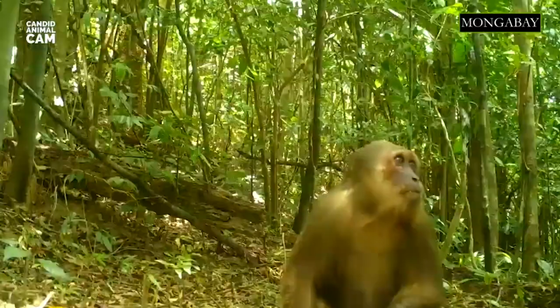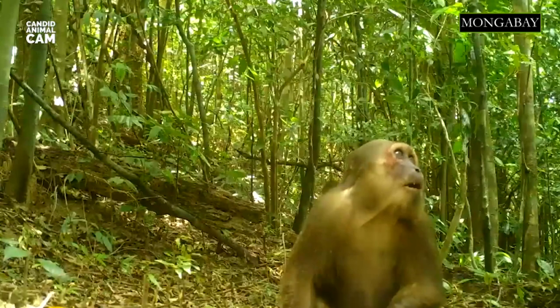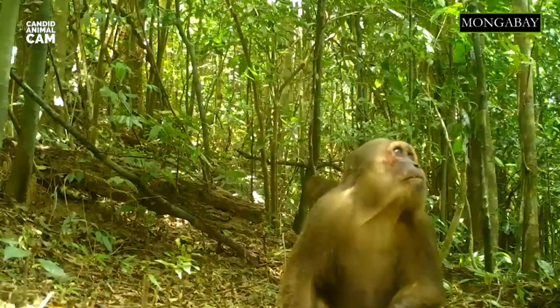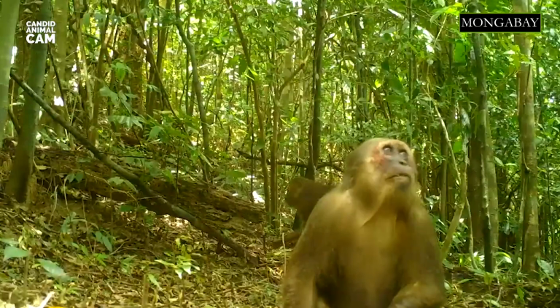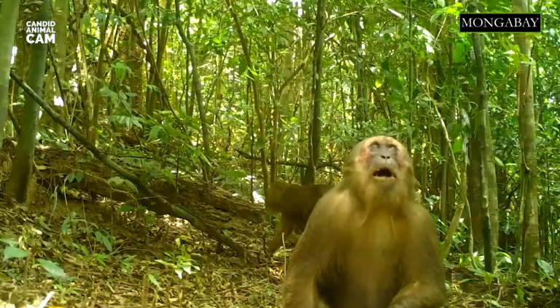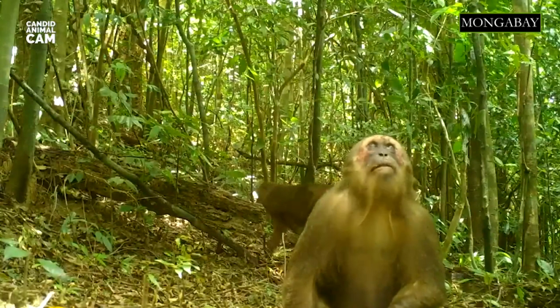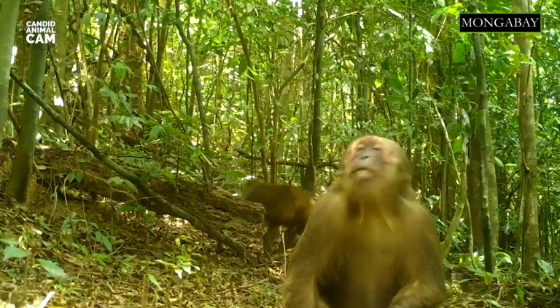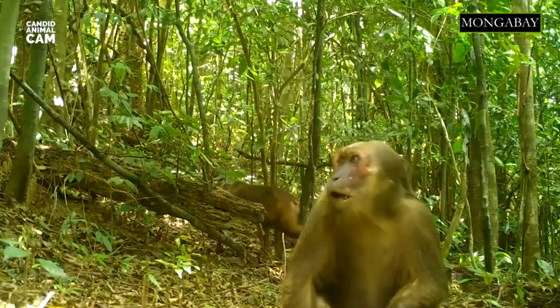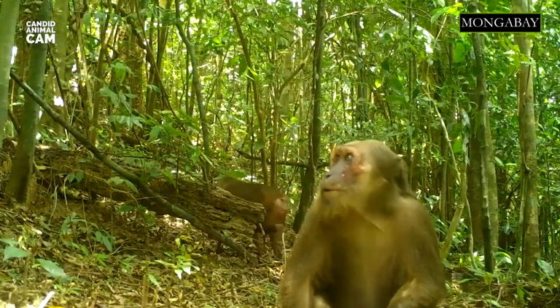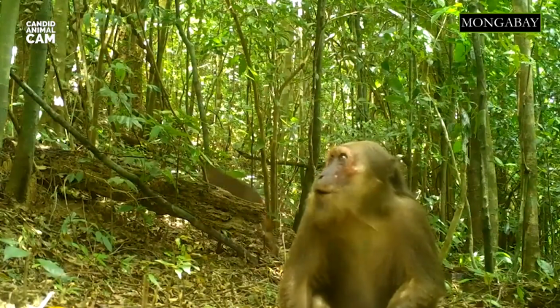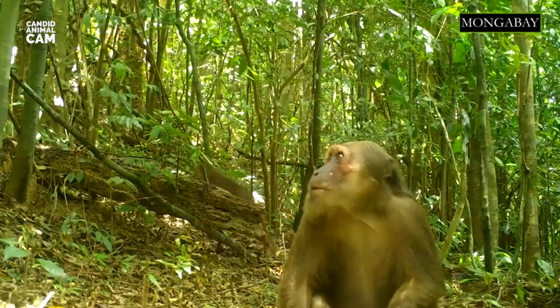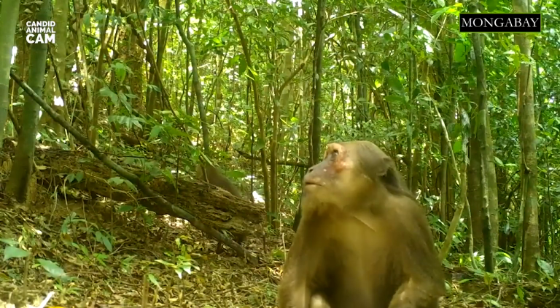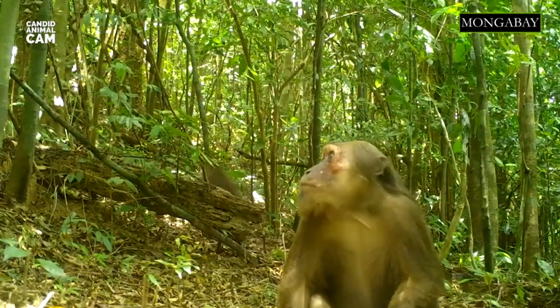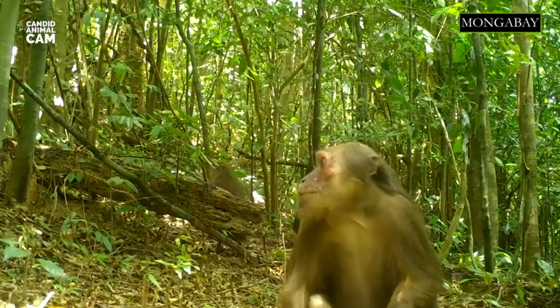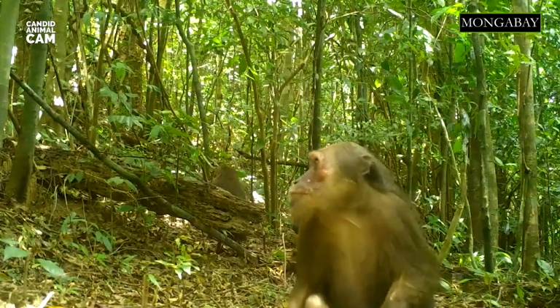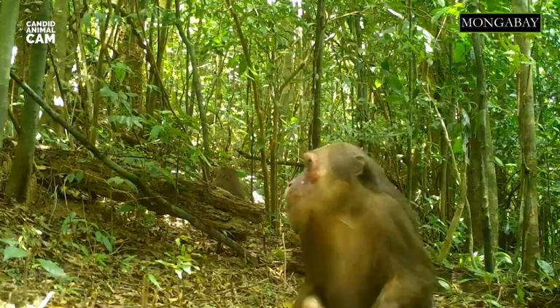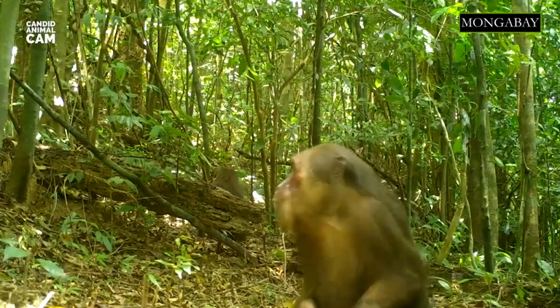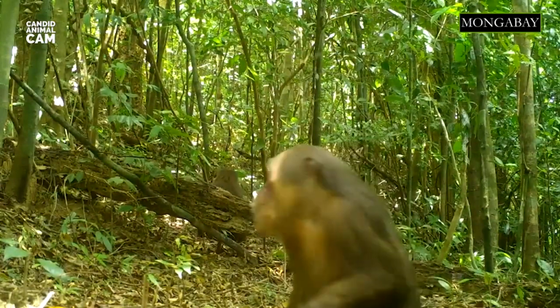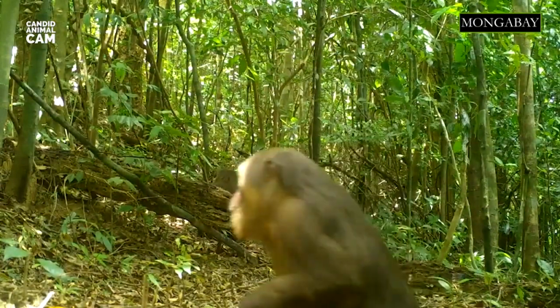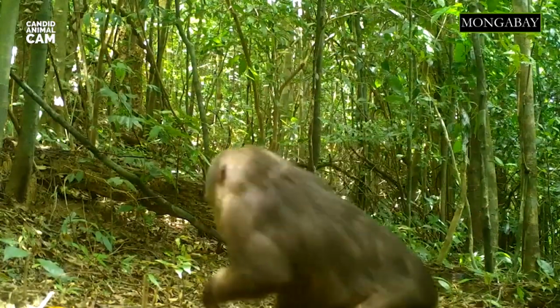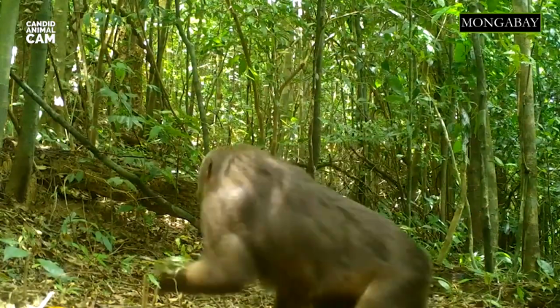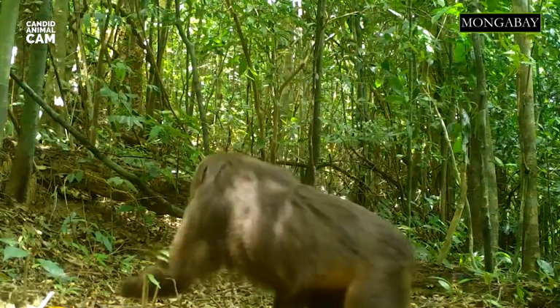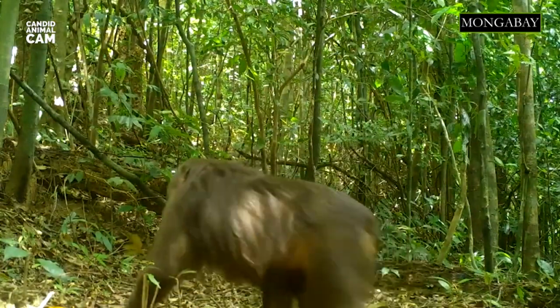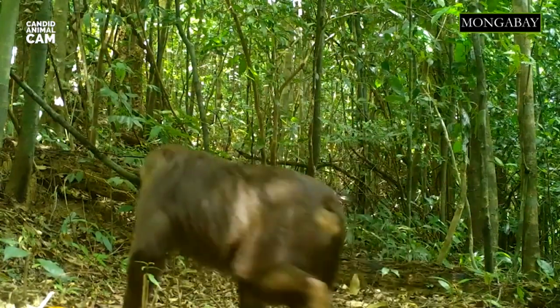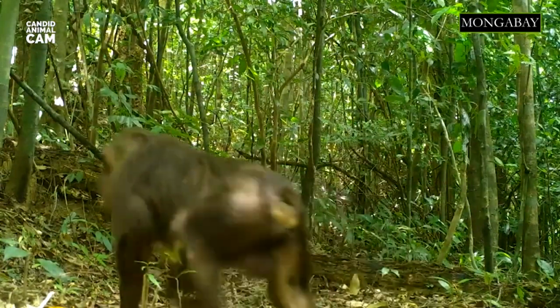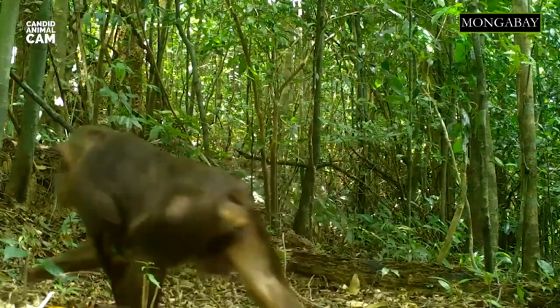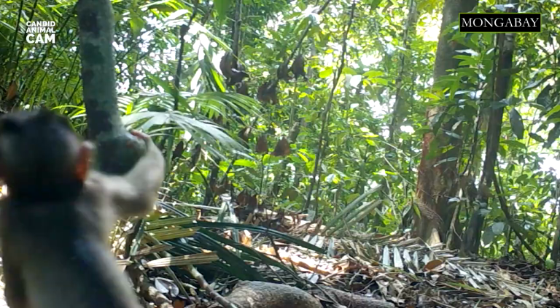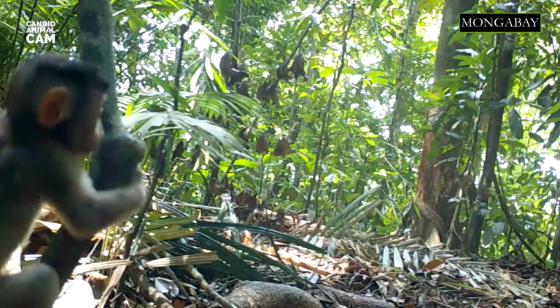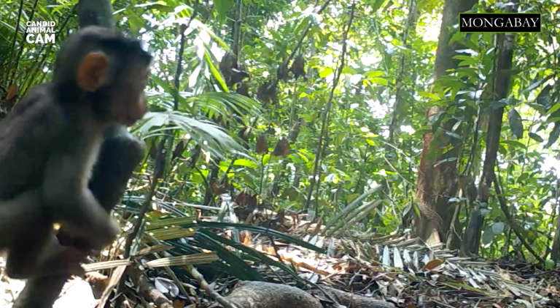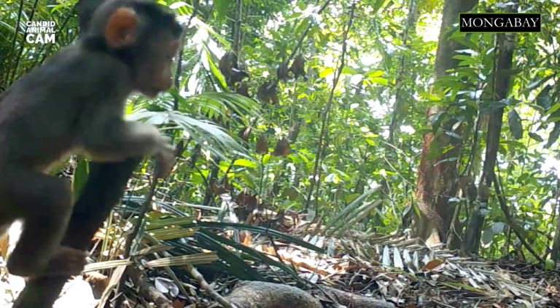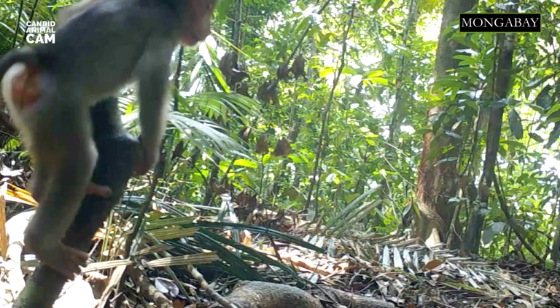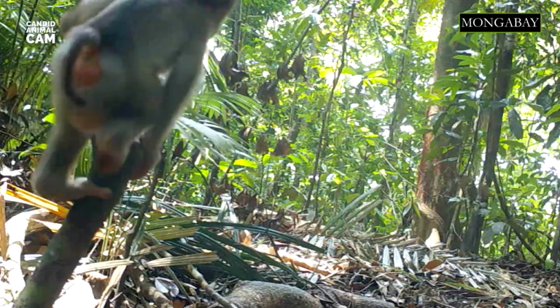To protect these species, we need to protect large areas of primary rainforests and eliminate poaching threats.